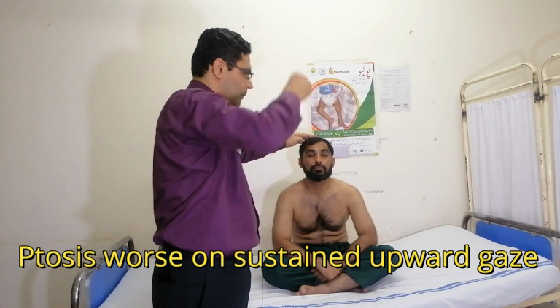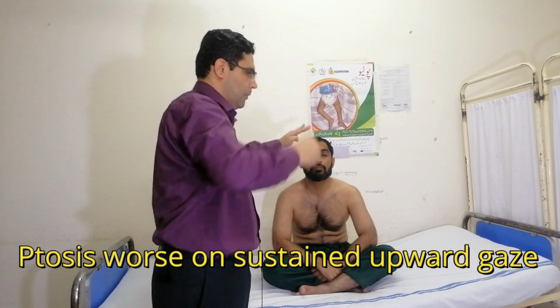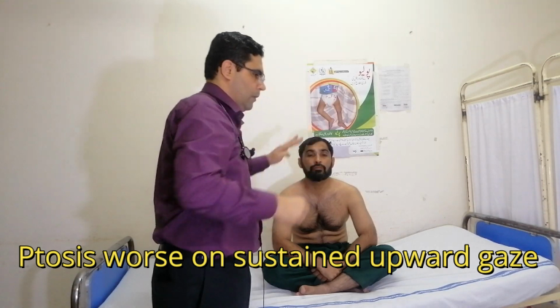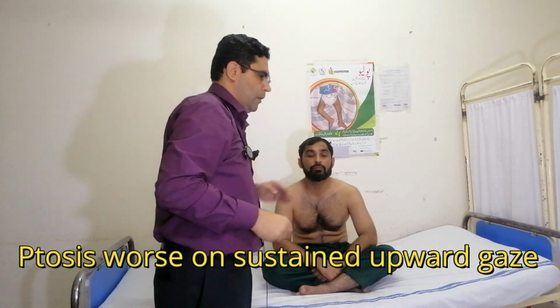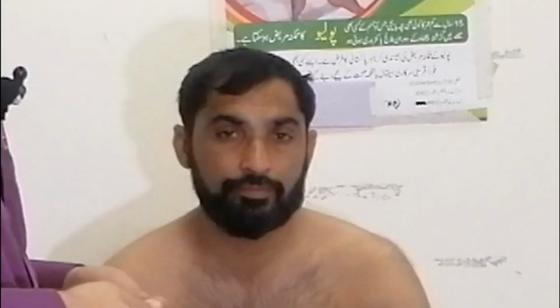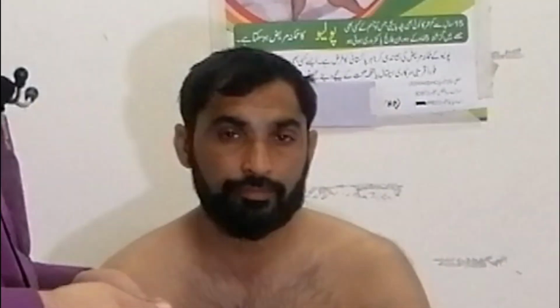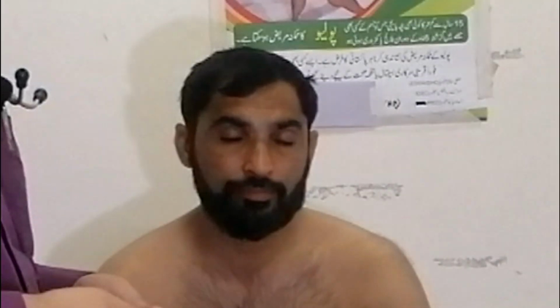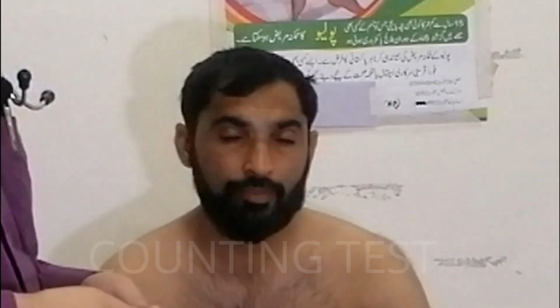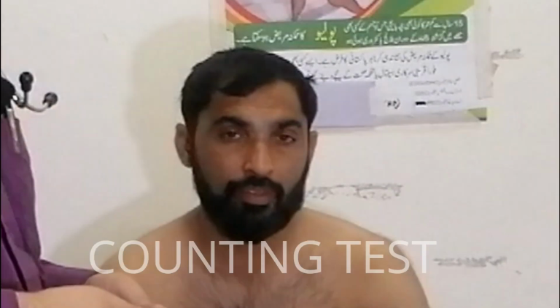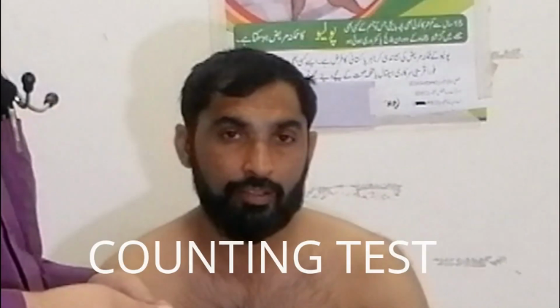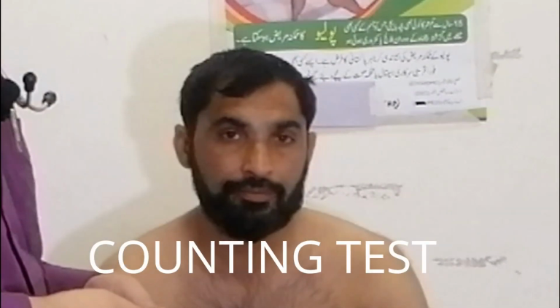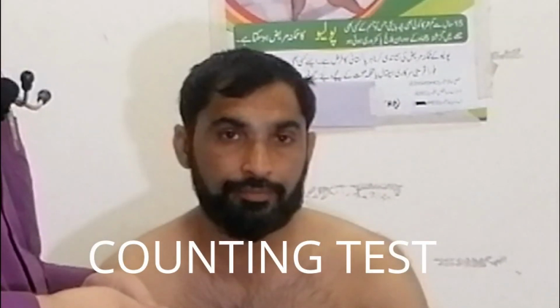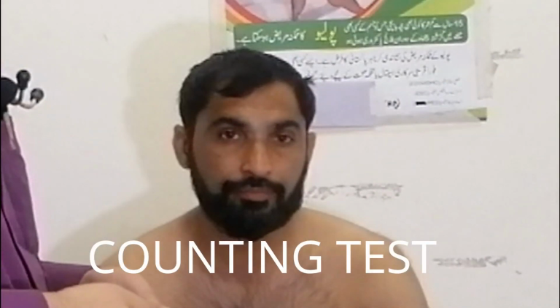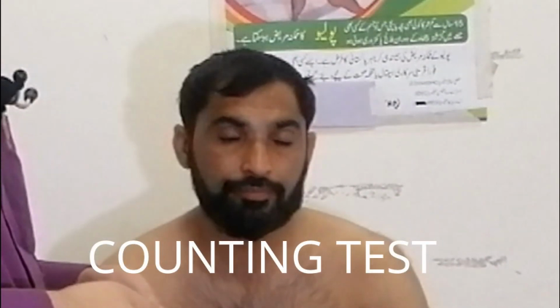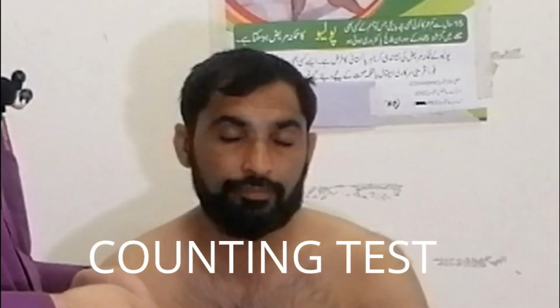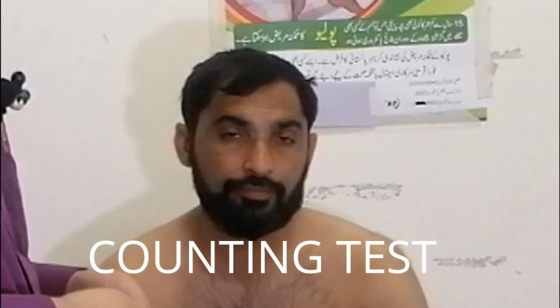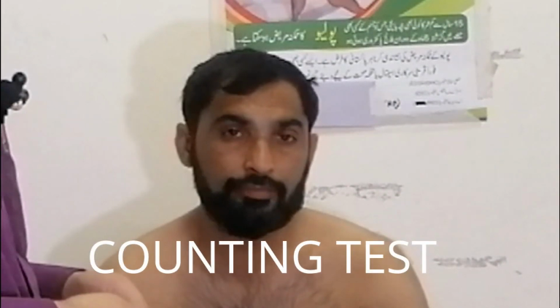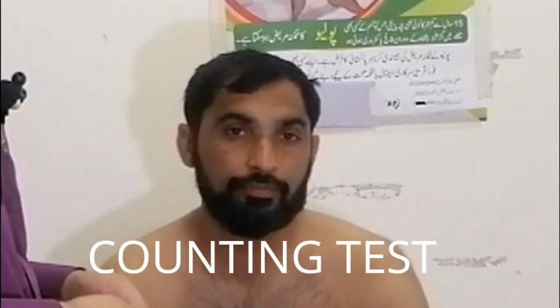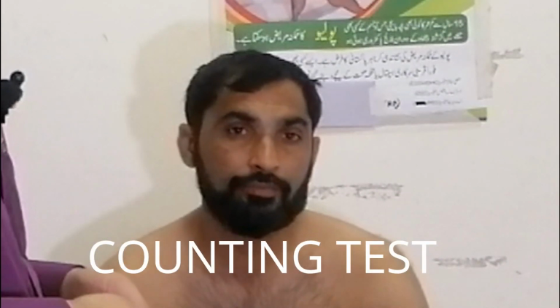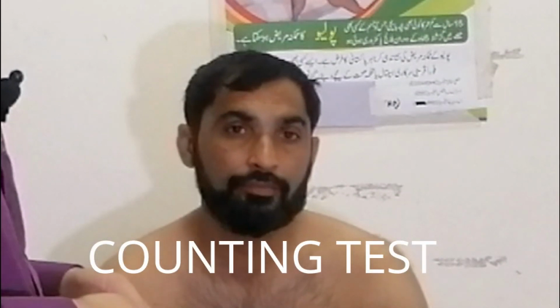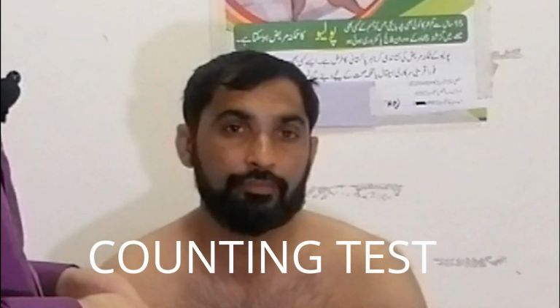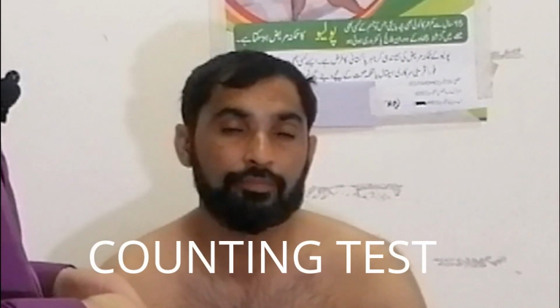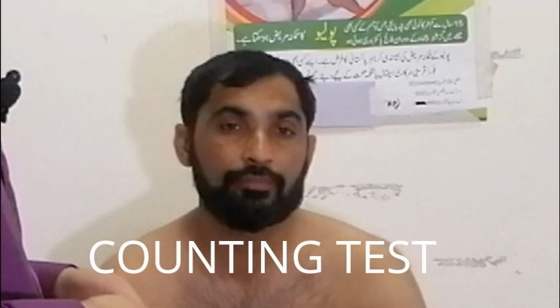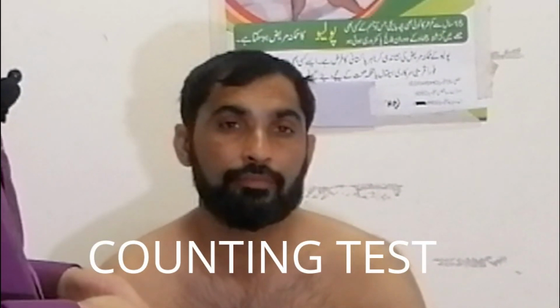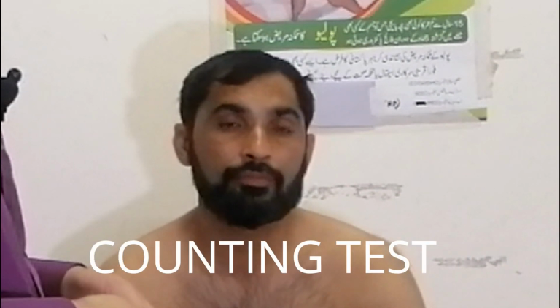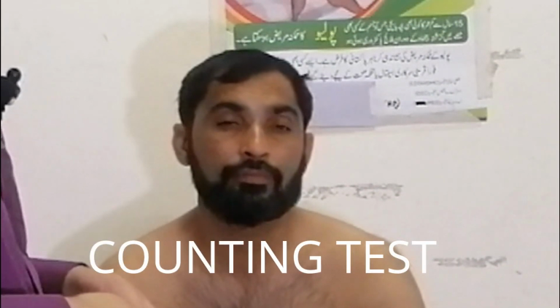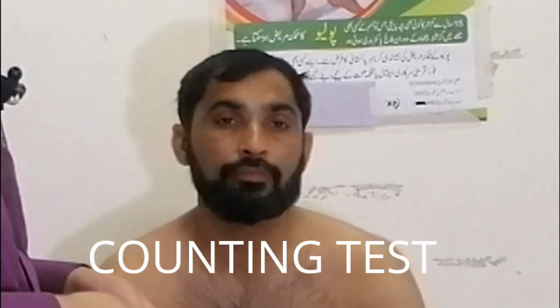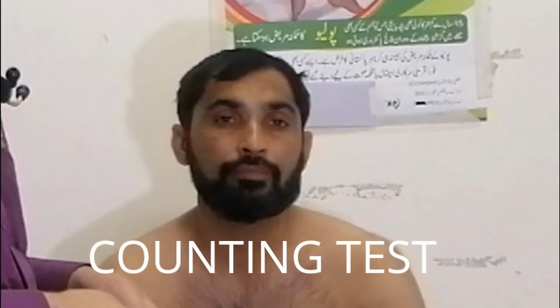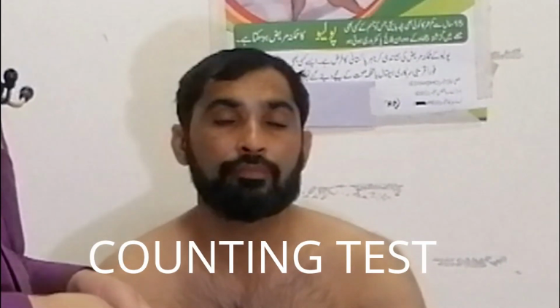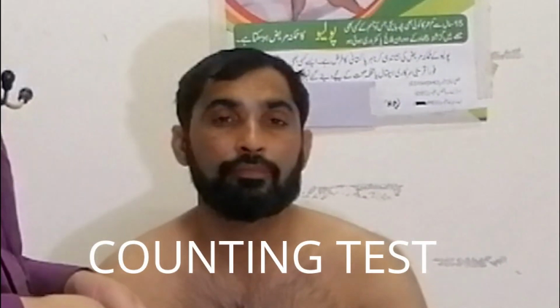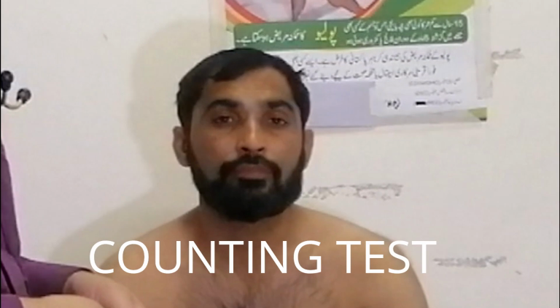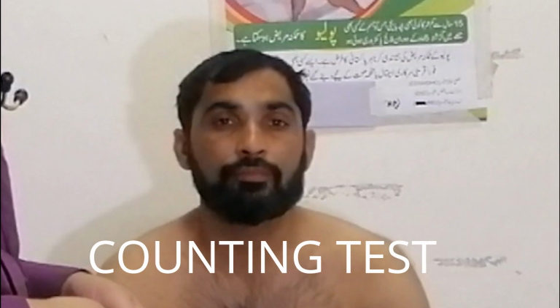Now we will ask the patient to count the numbers in one breath.